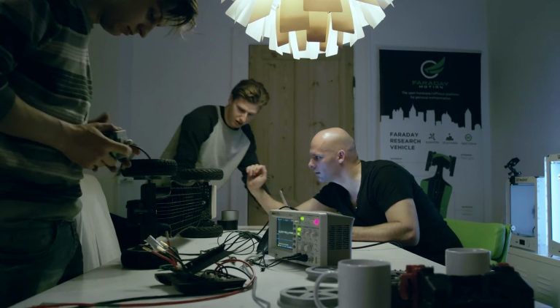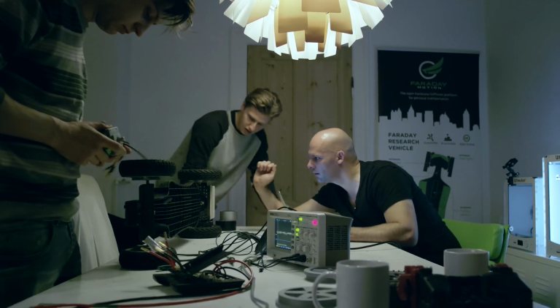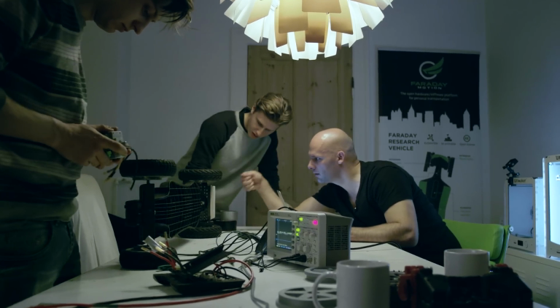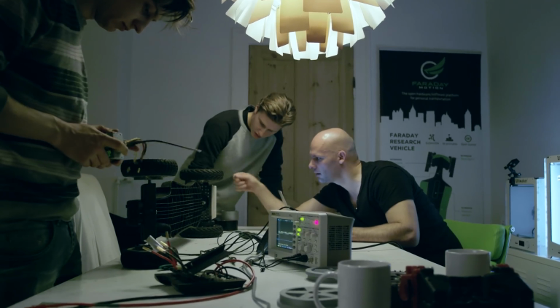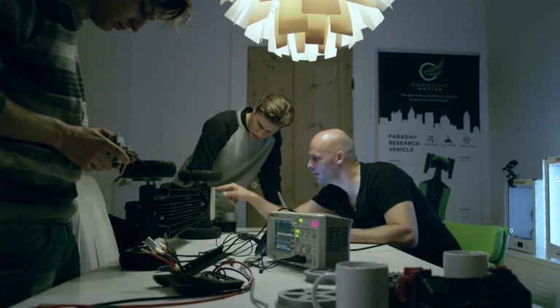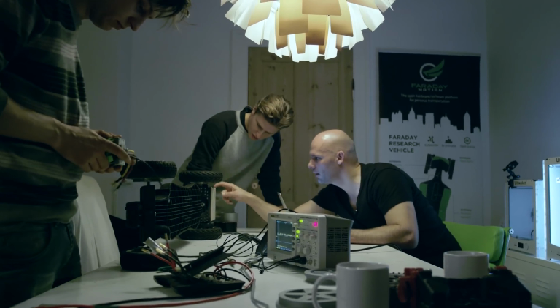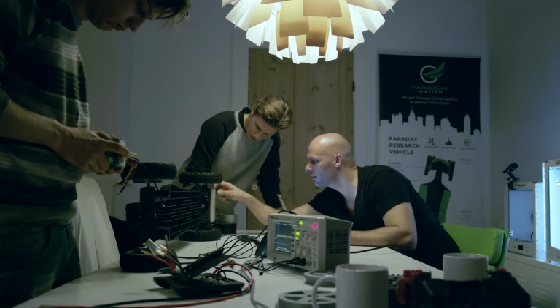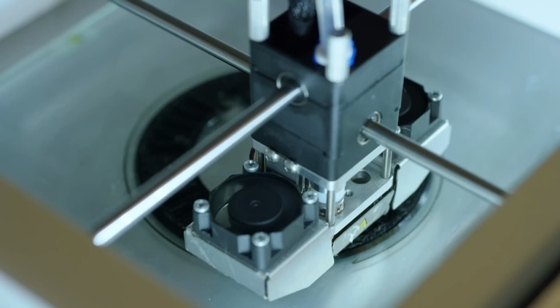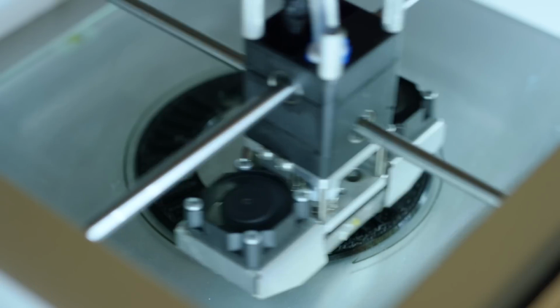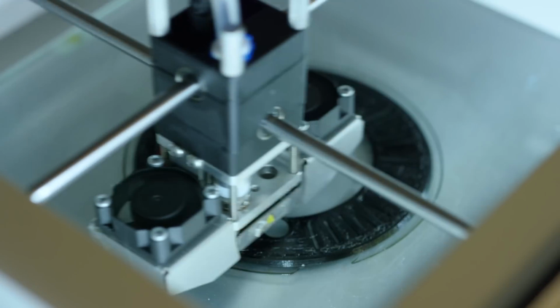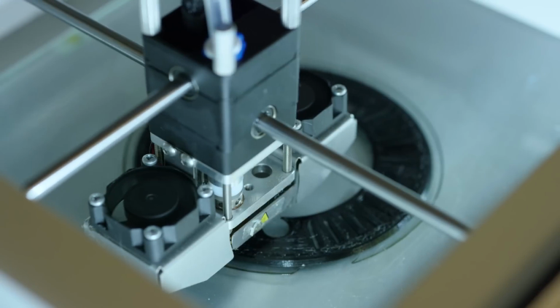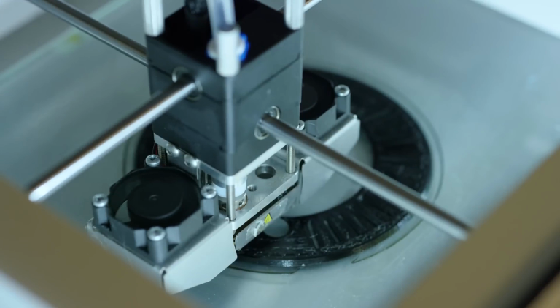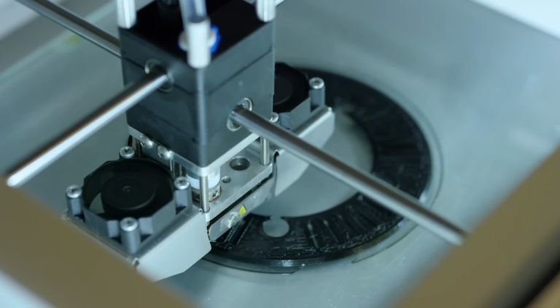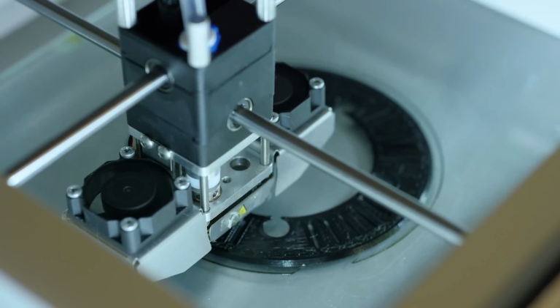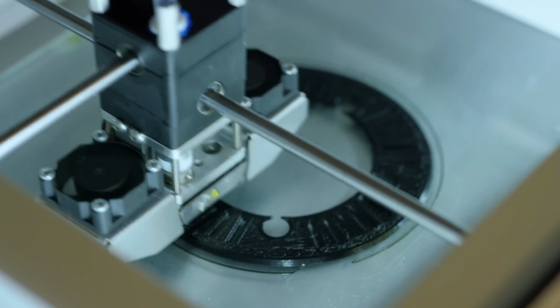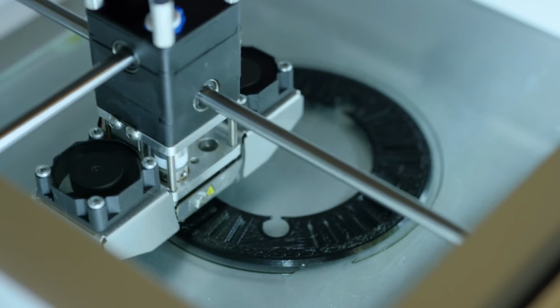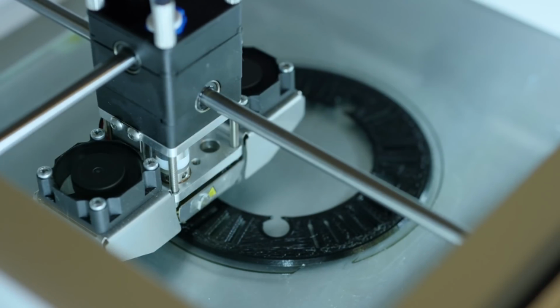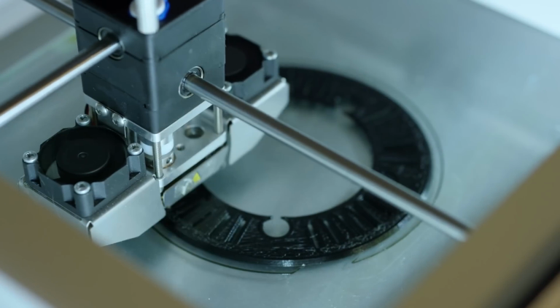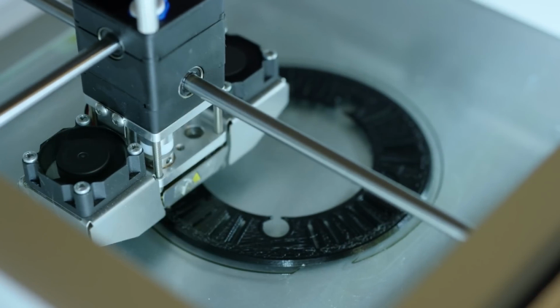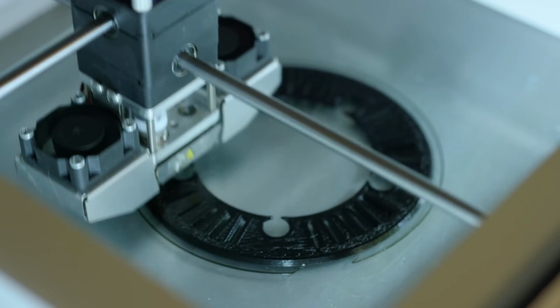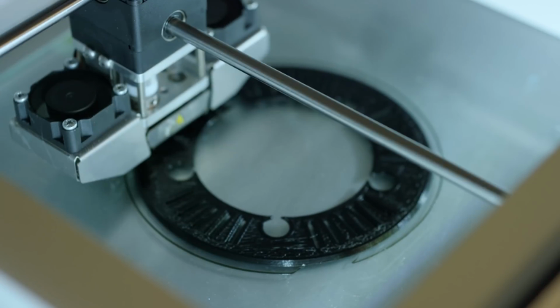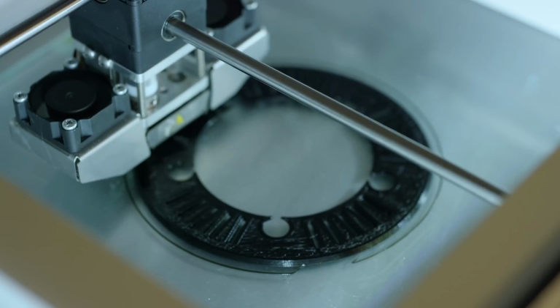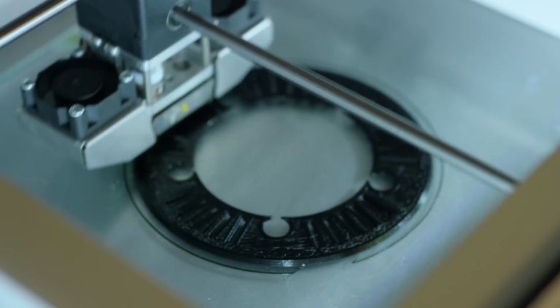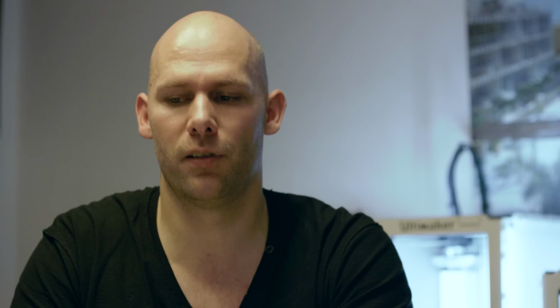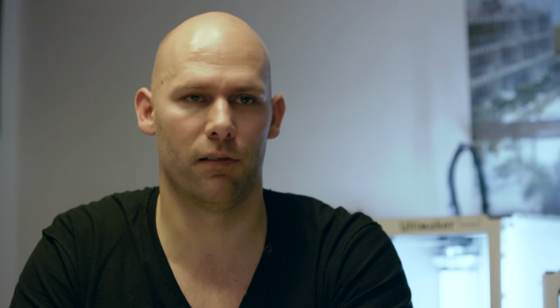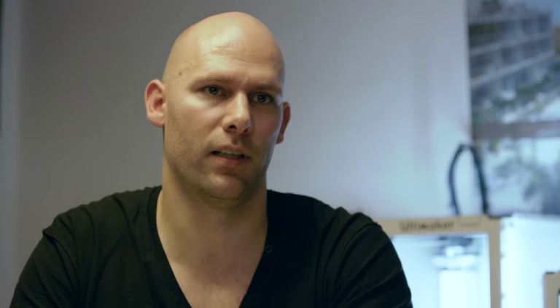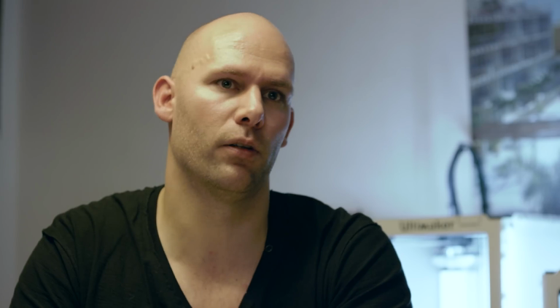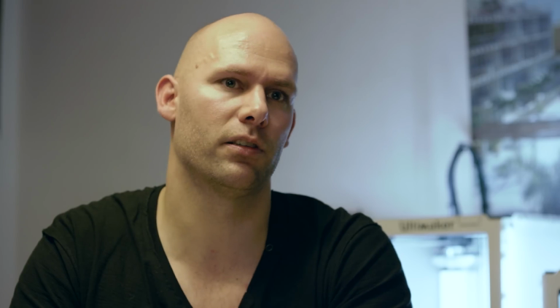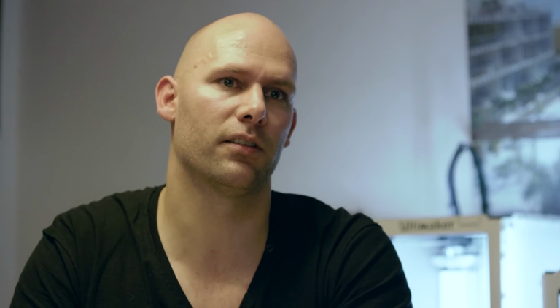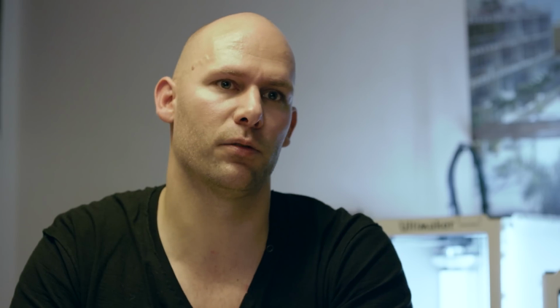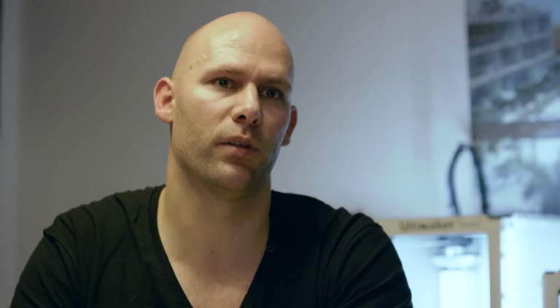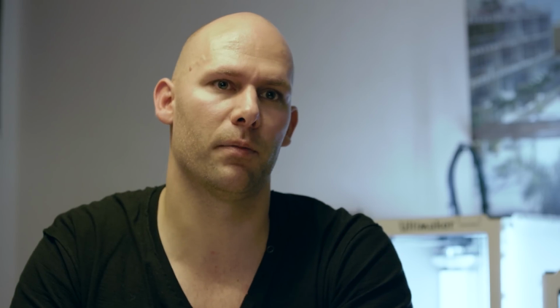The print quality is improved by a factor of 10, I would say. So we are getting really, really good results now, so we are happy.